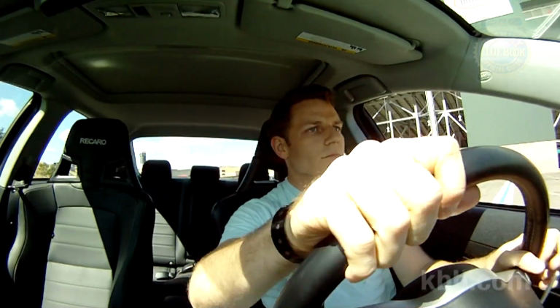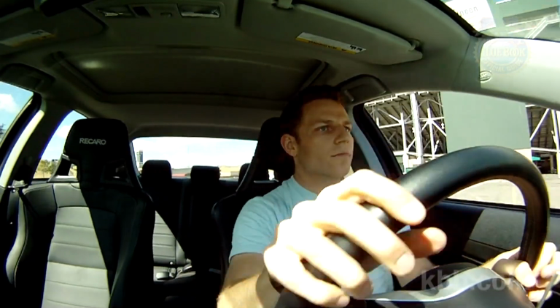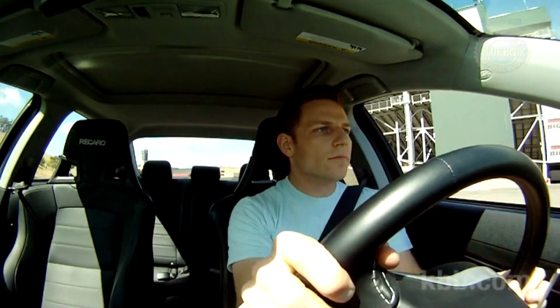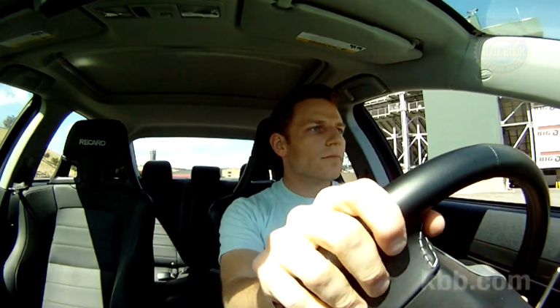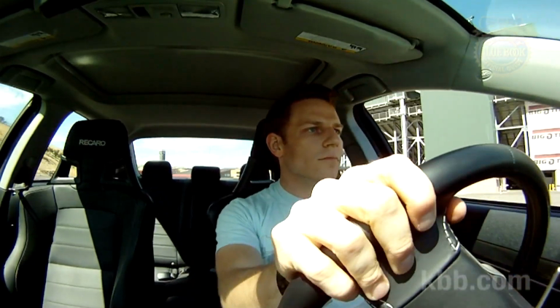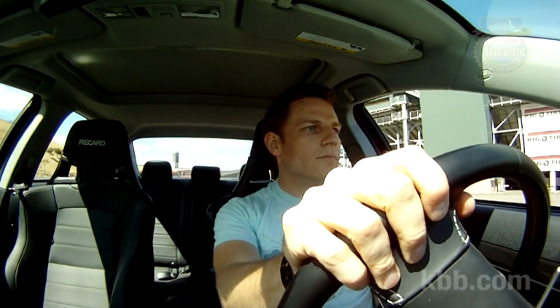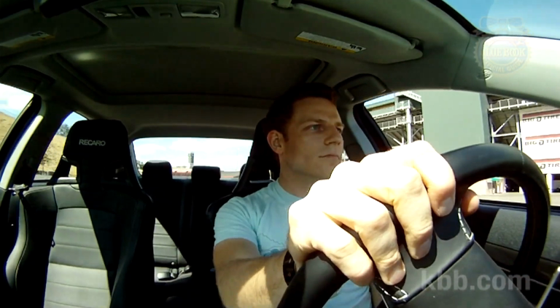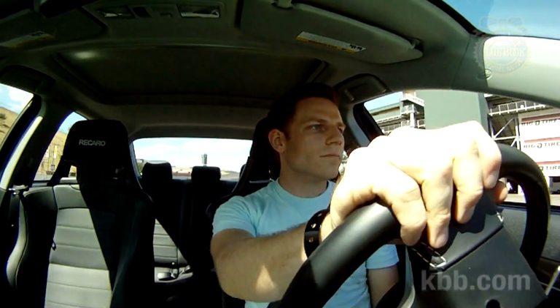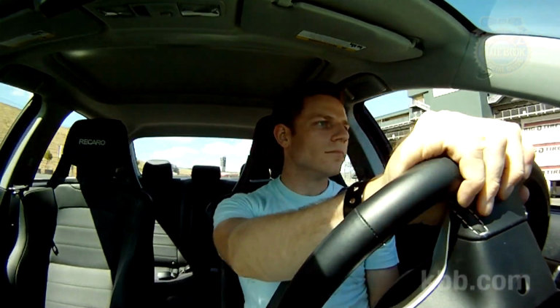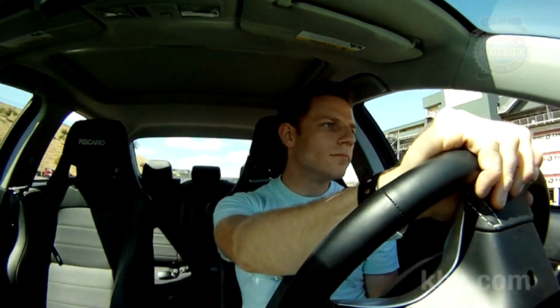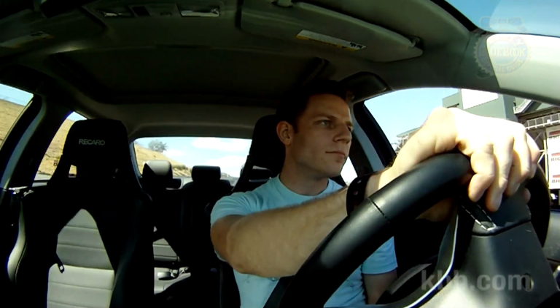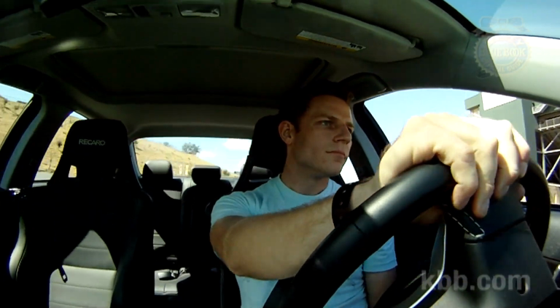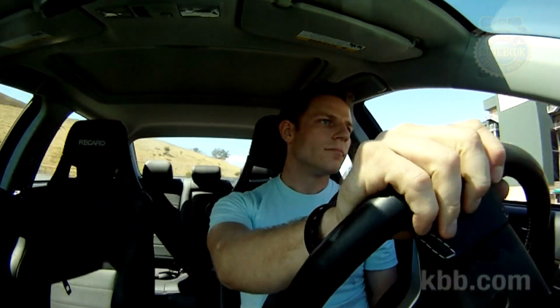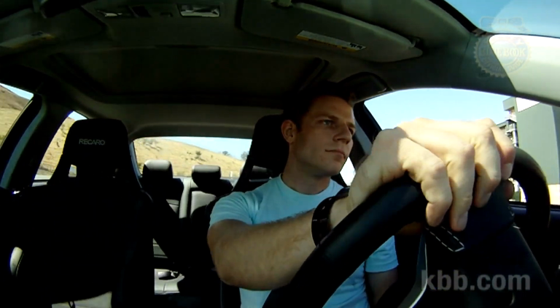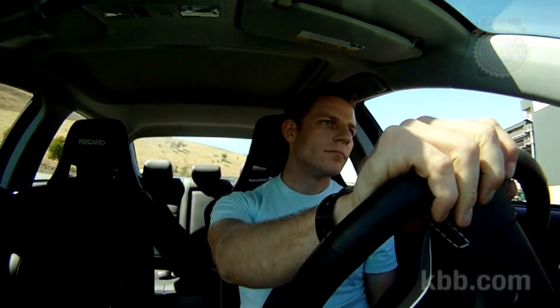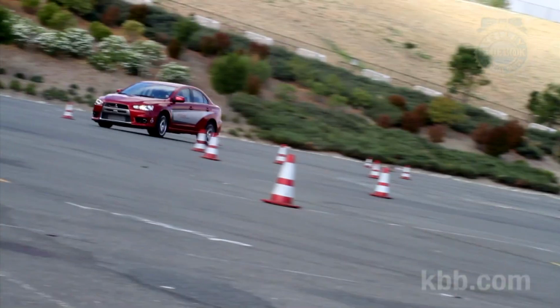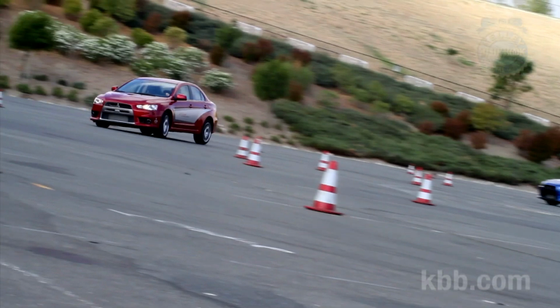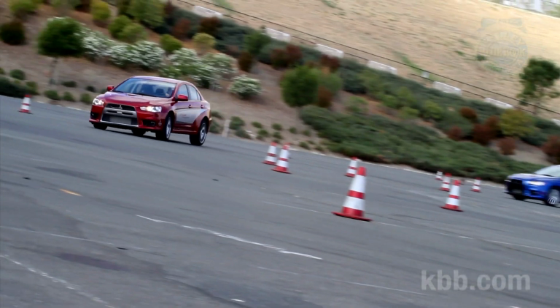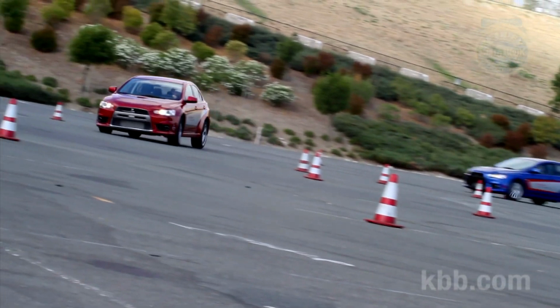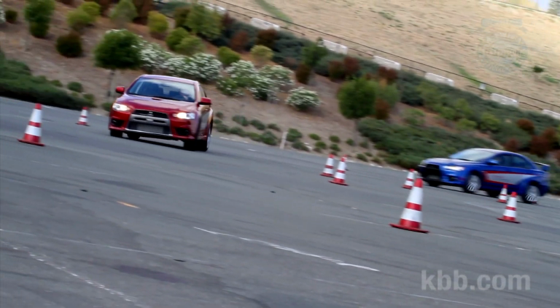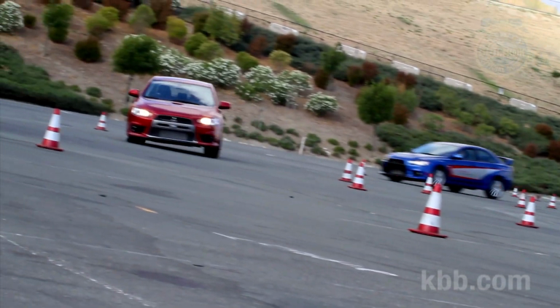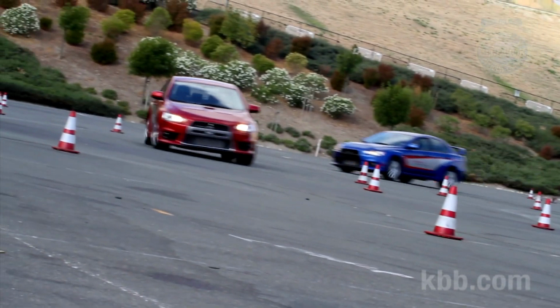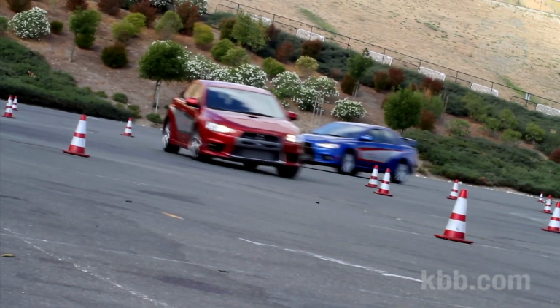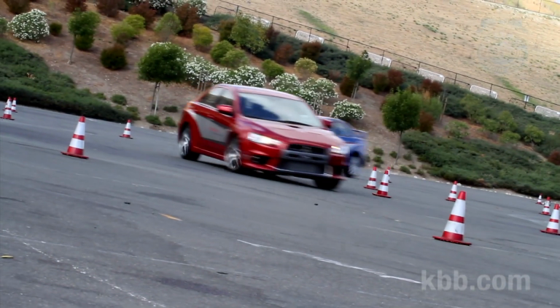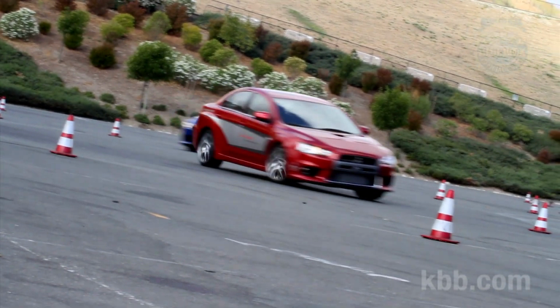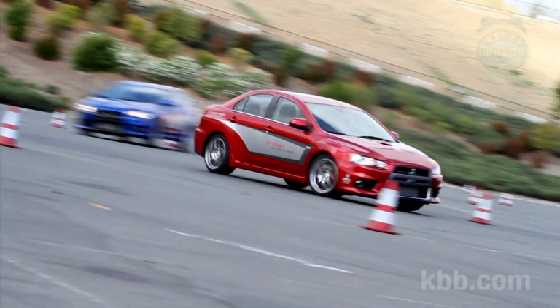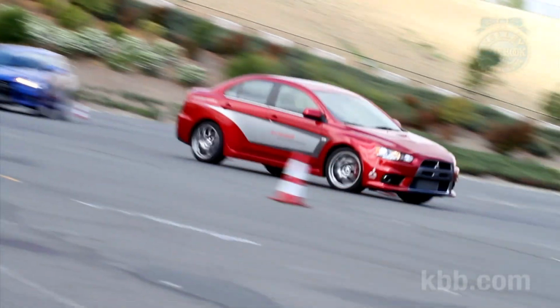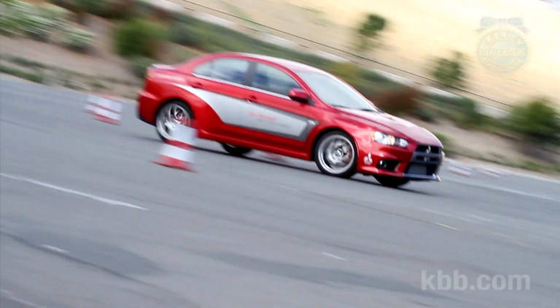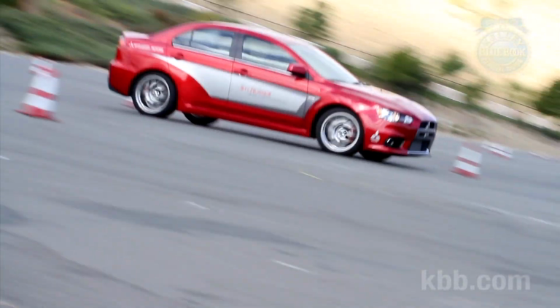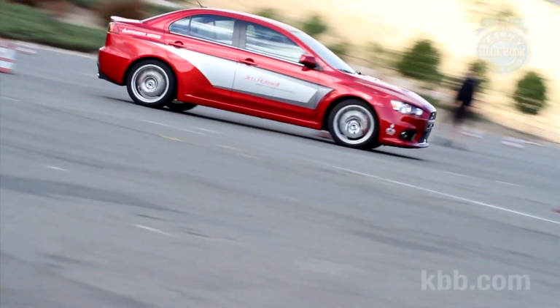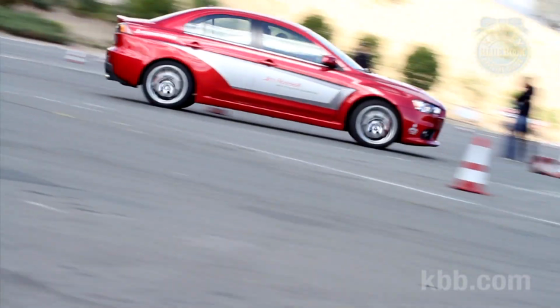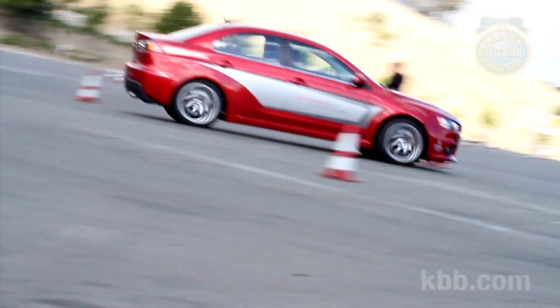We follow the lead car through a single left-hand turn. Not exactly thrilling, but it does drill home the value of a late apex.